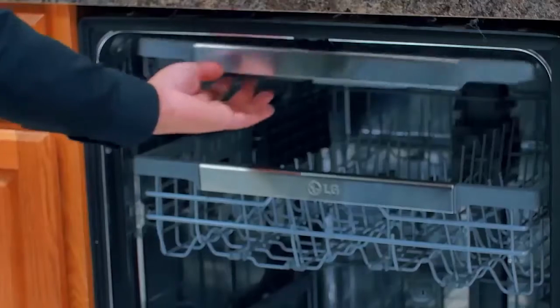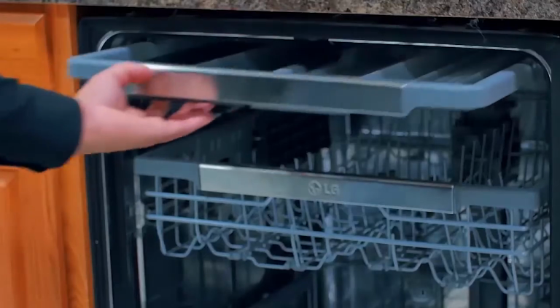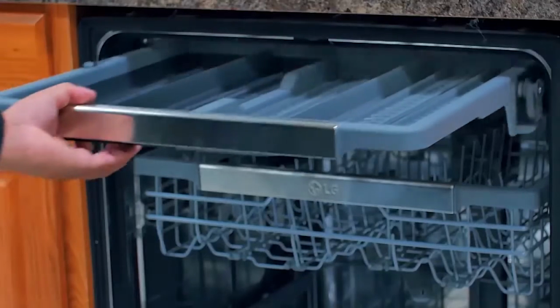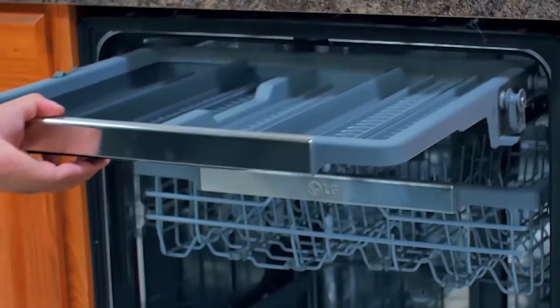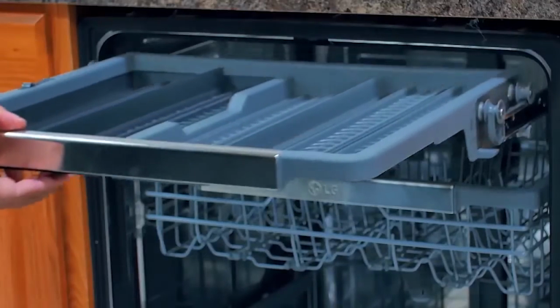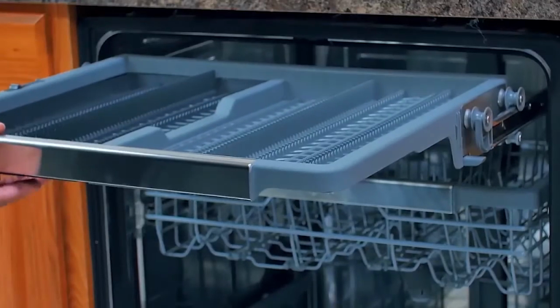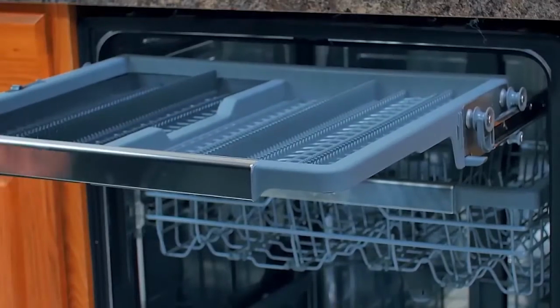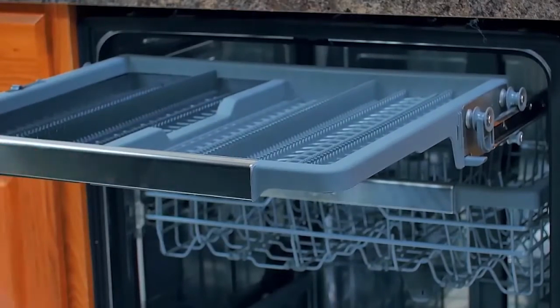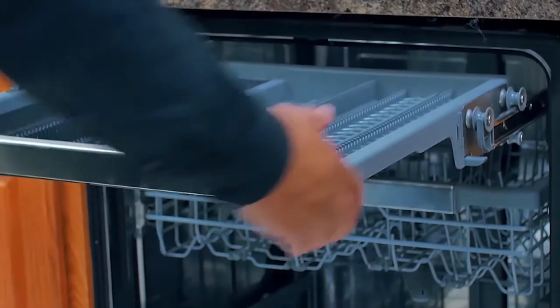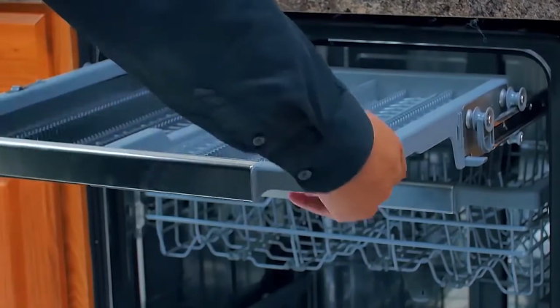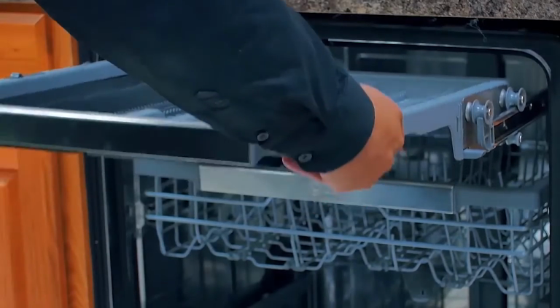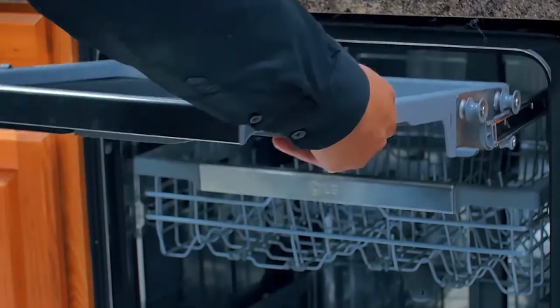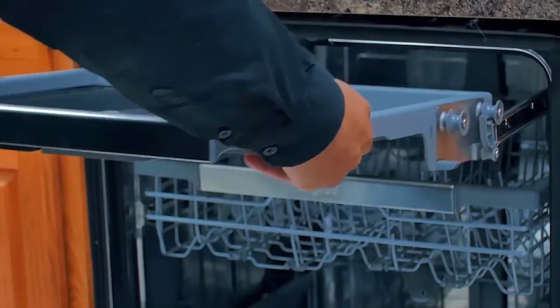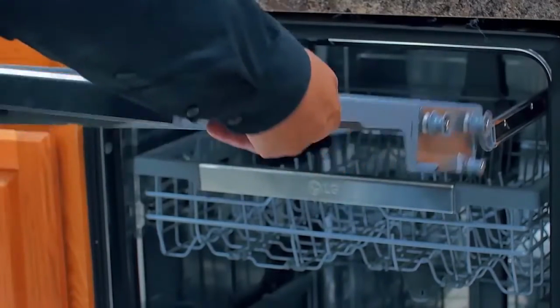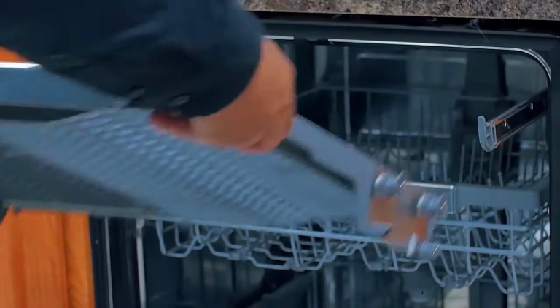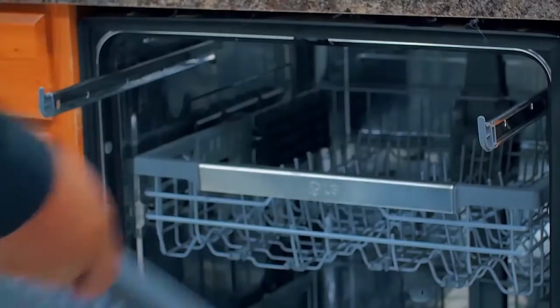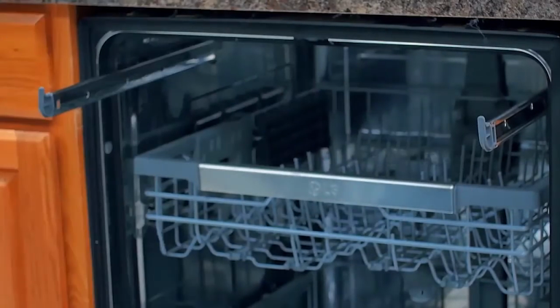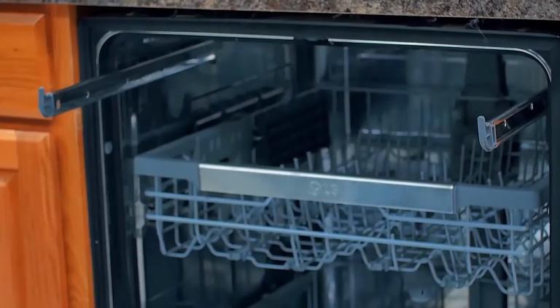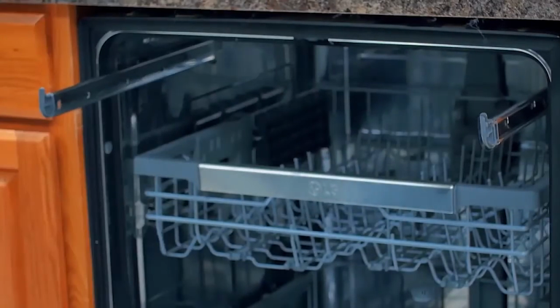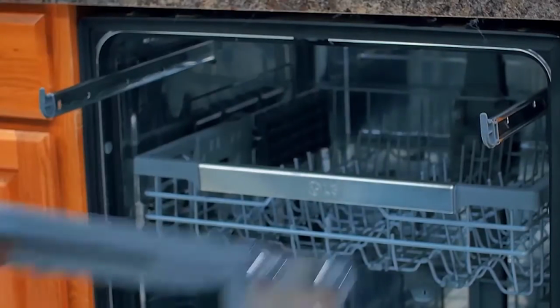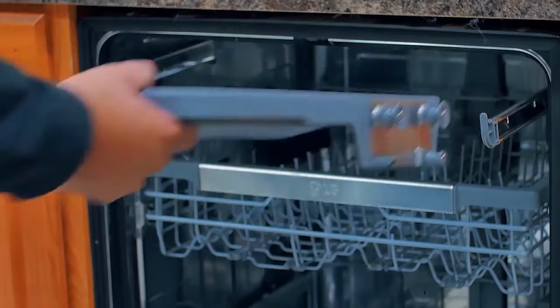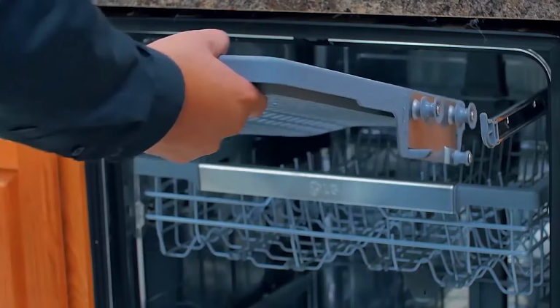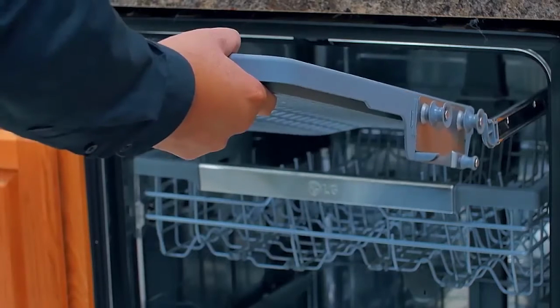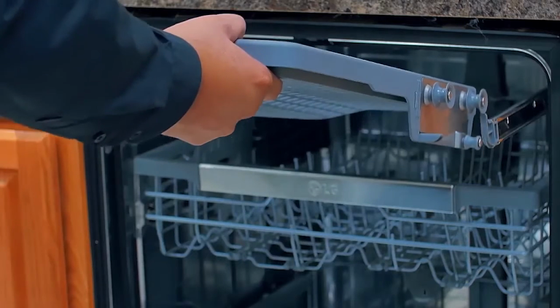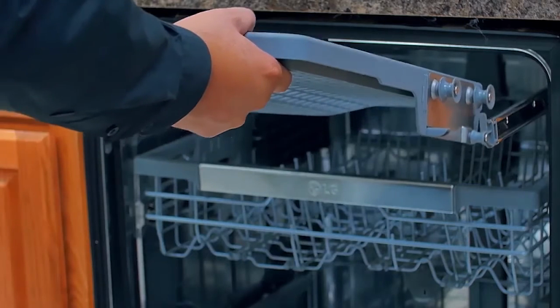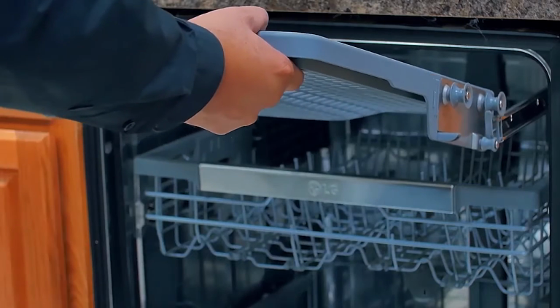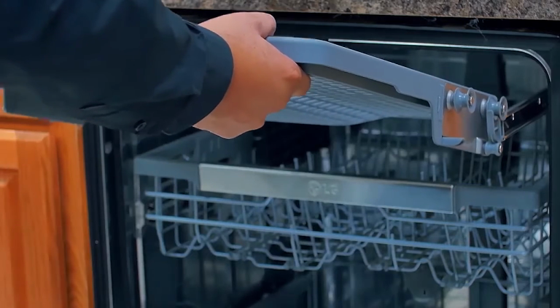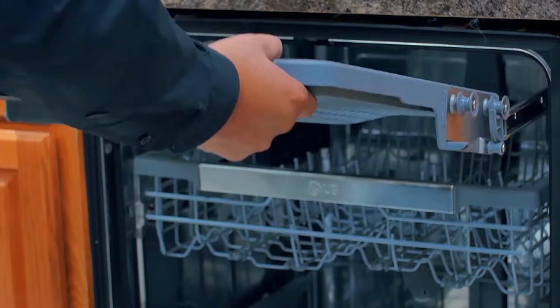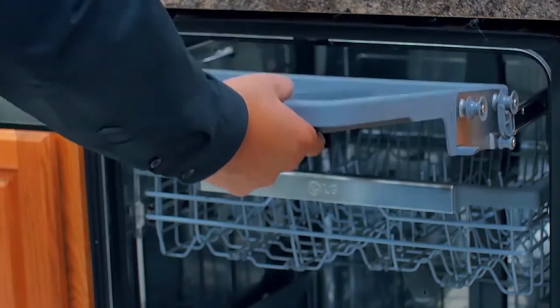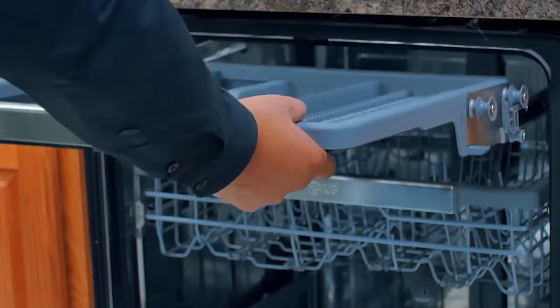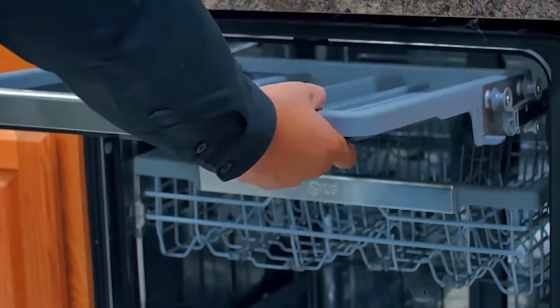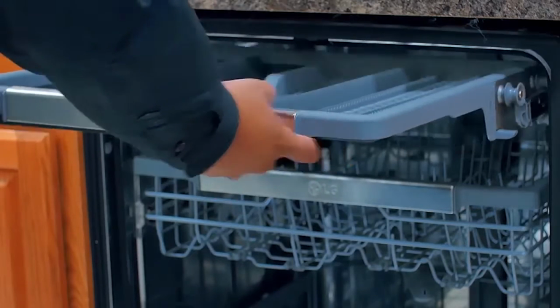To remove the cutlery rack, fully extend the rack and lift up from the front until the roller clears the rails. To reinstall, follow the same steps in reverse.